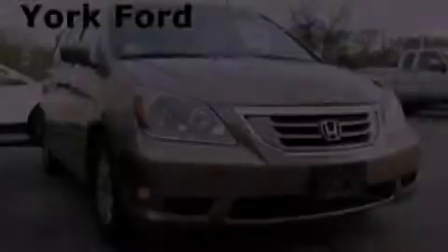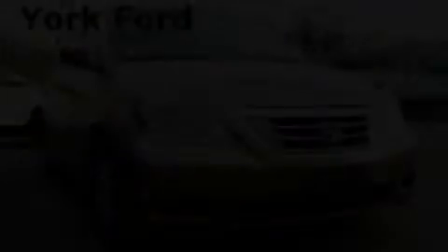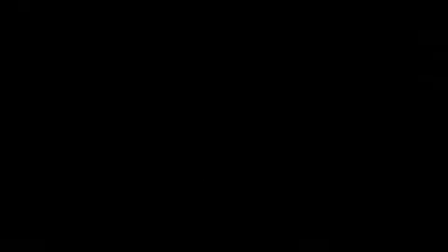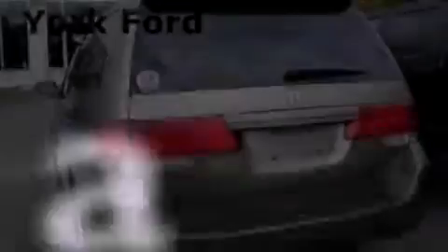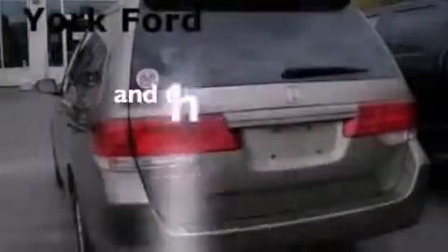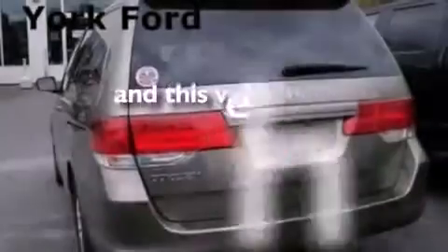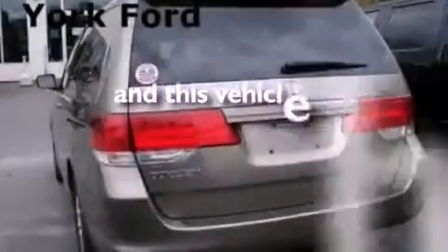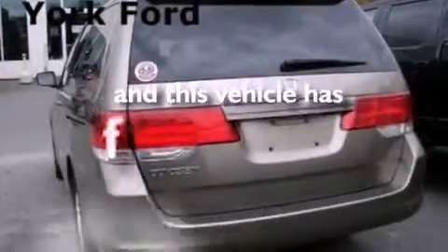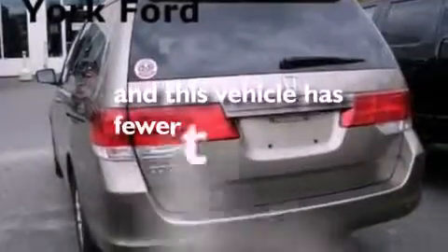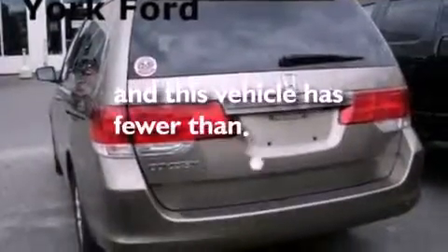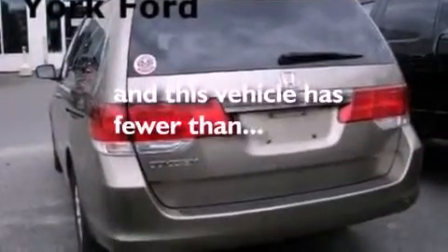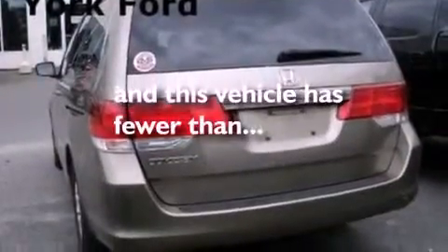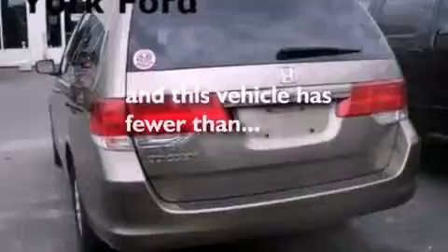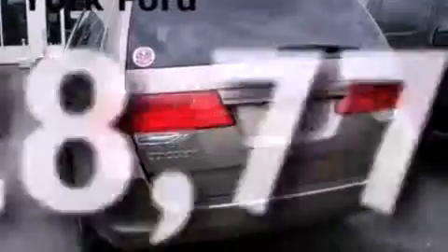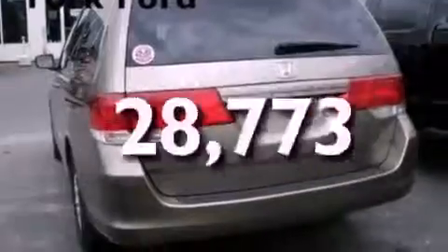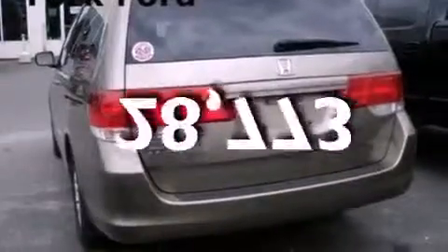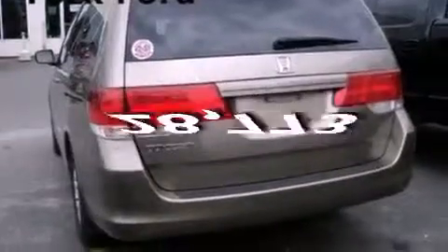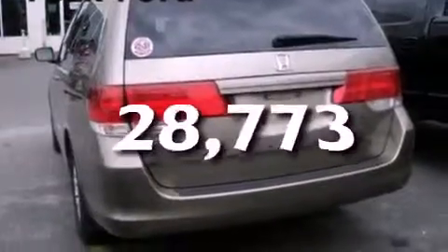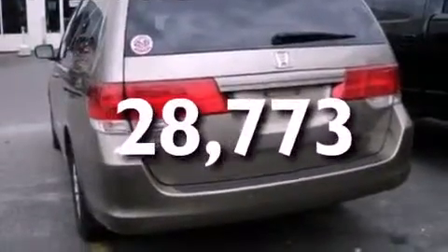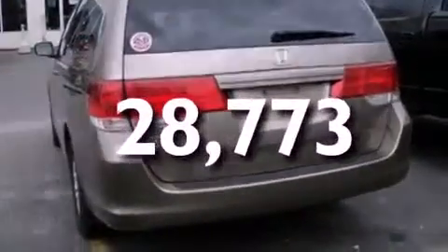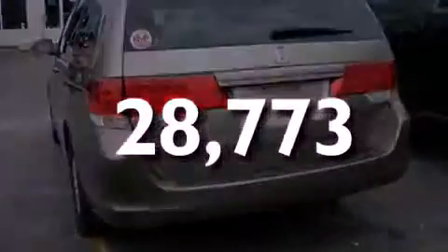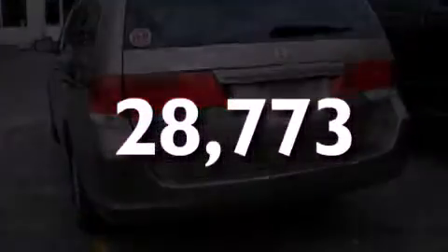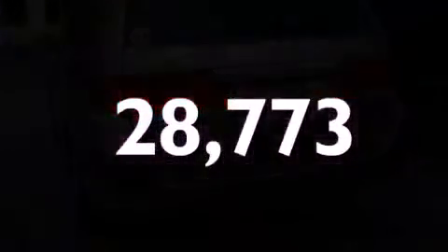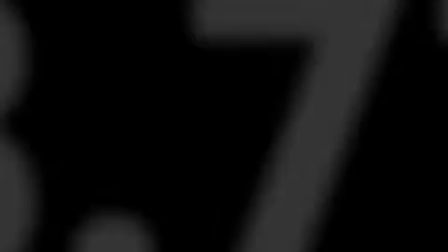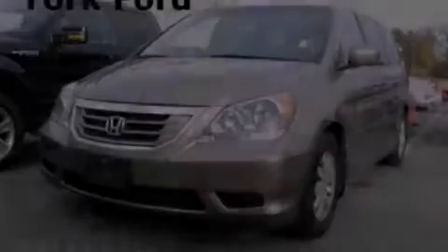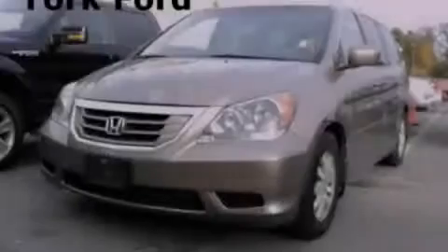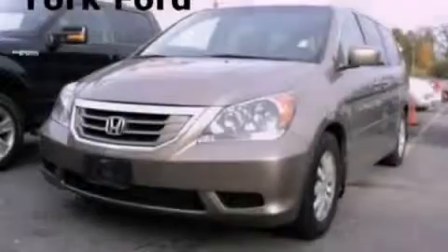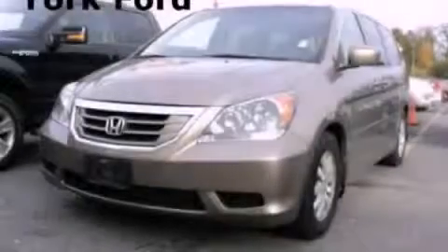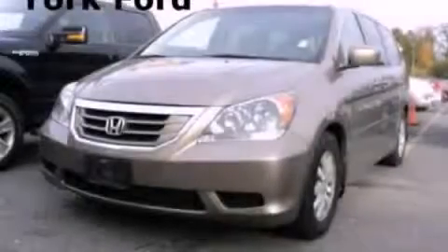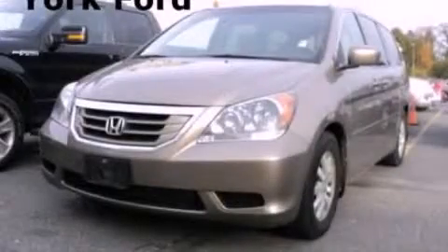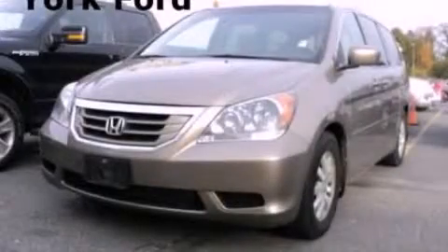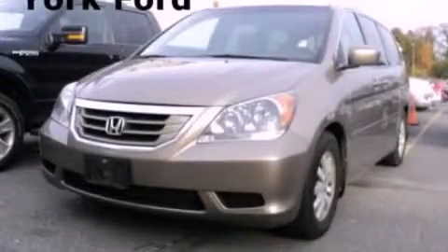This vehicle has fewer than 29,000 miles on the odometer. Call or visit us right now and arrange your test drive today.